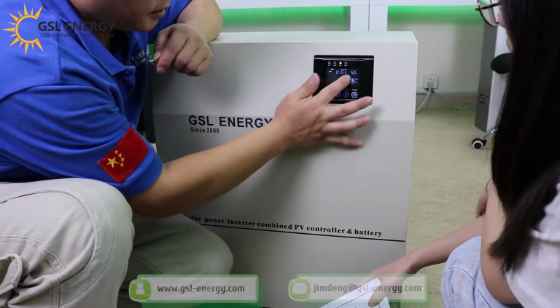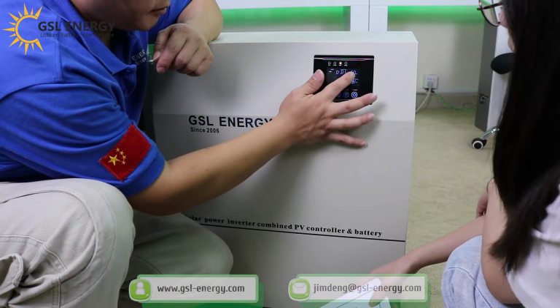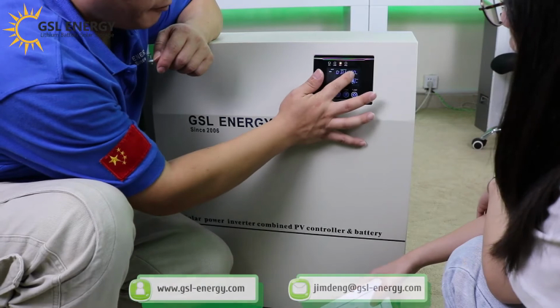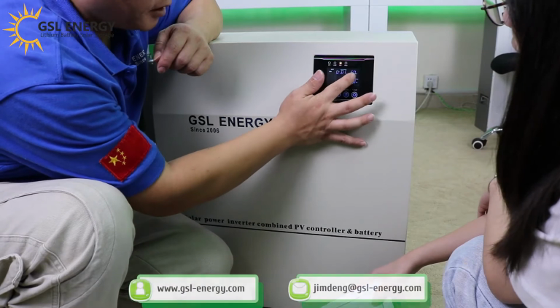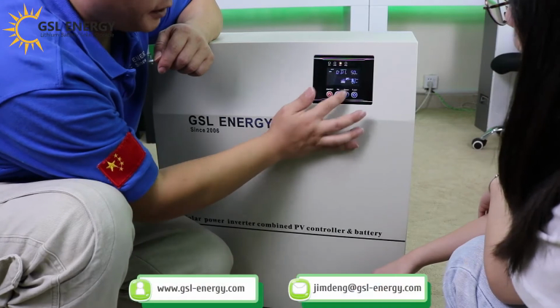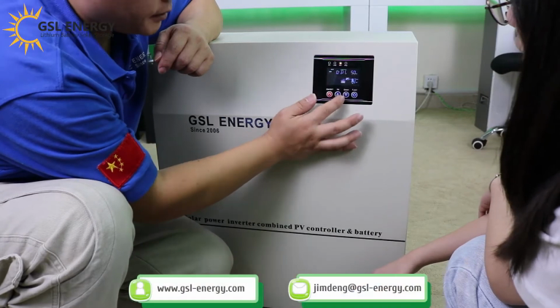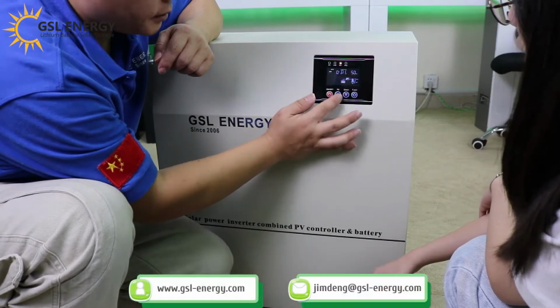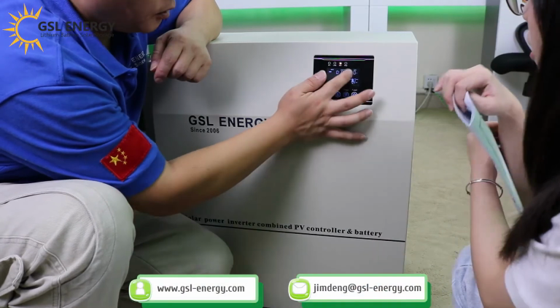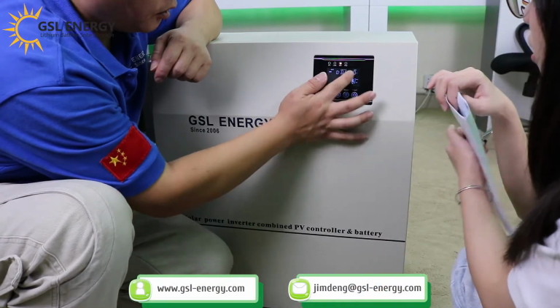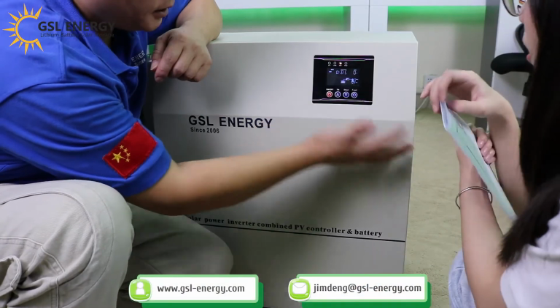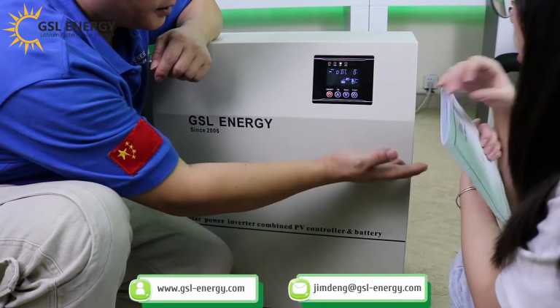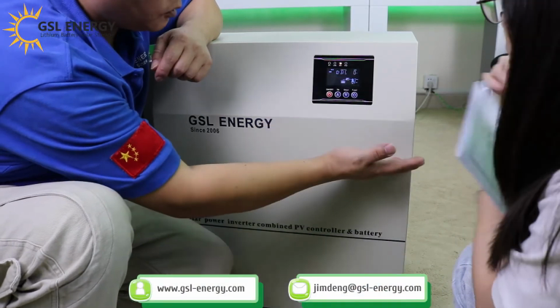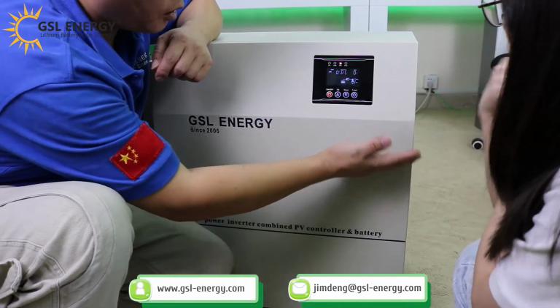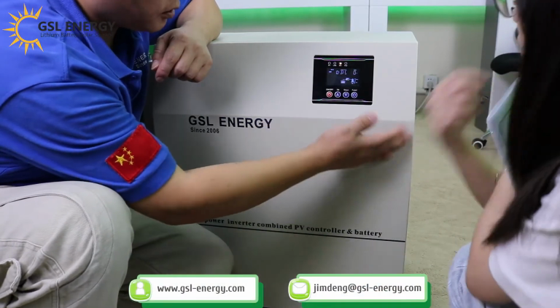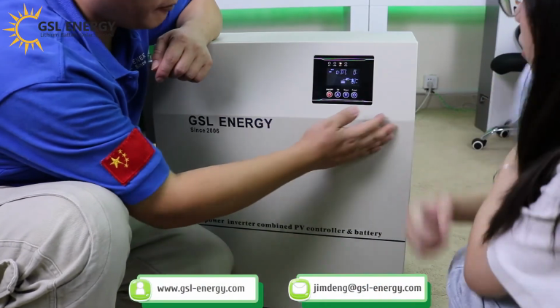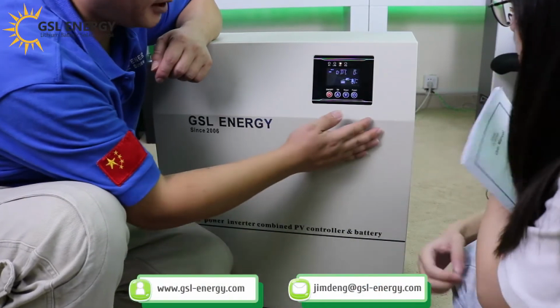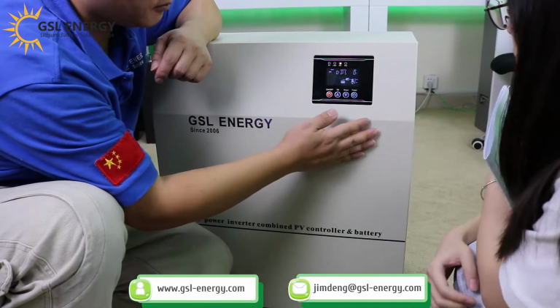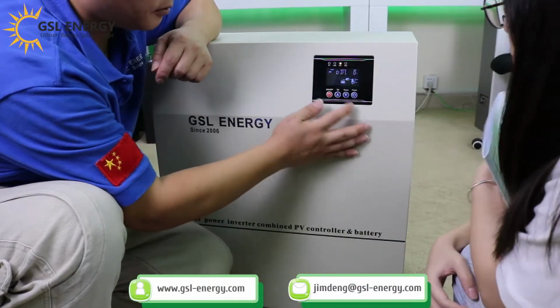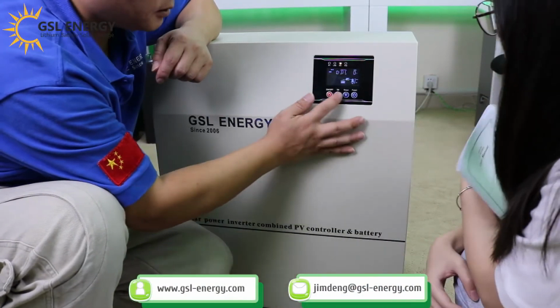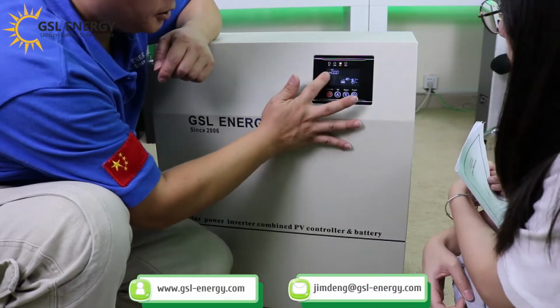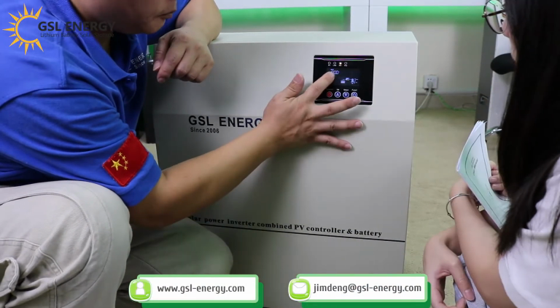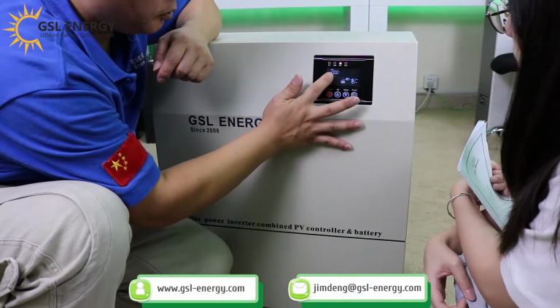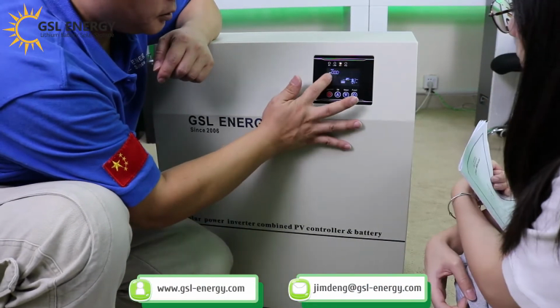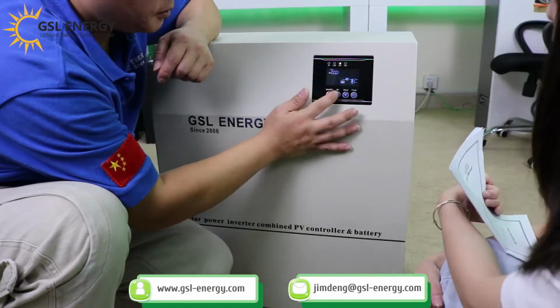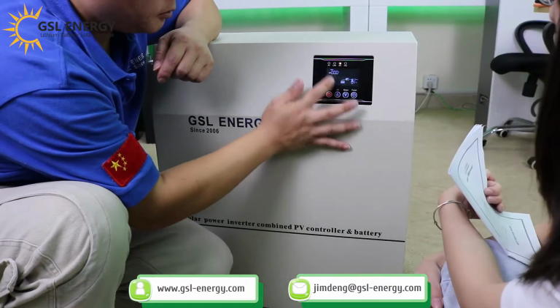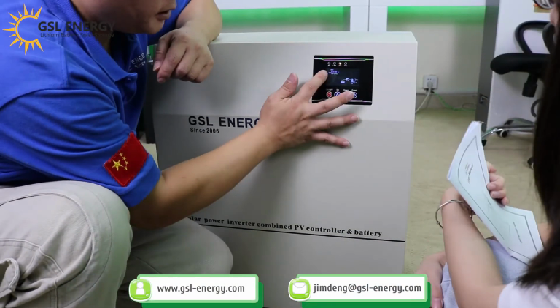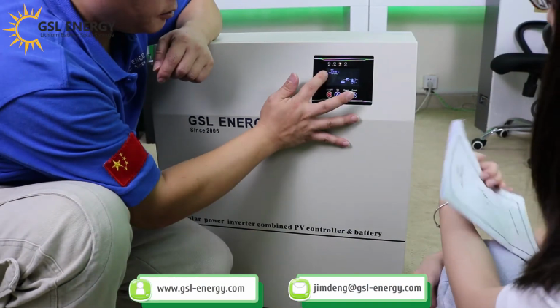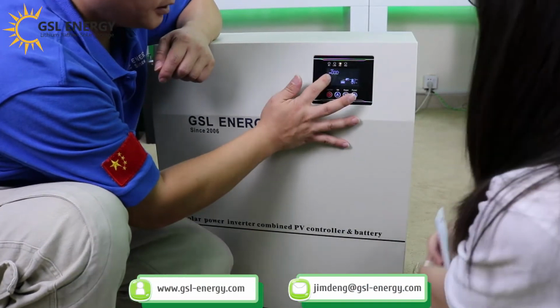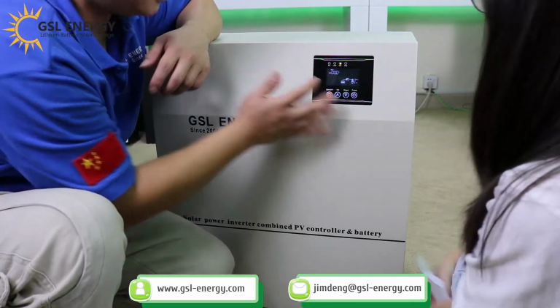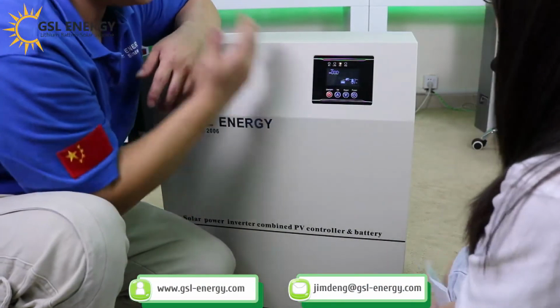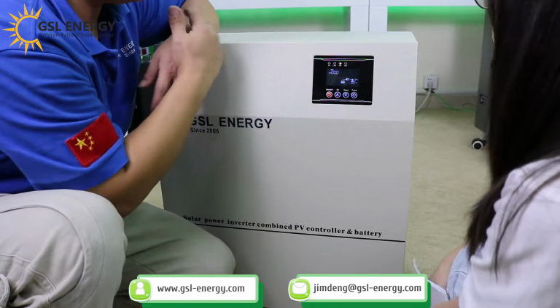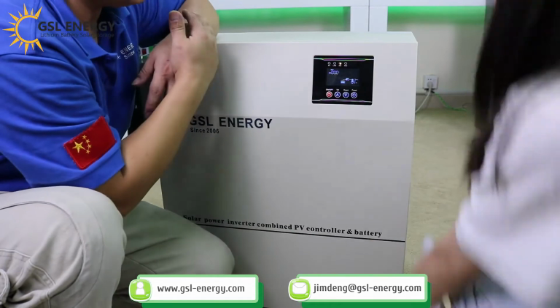So here we can see the frequency. The load is no load for now, and the input PV is showing no PV.